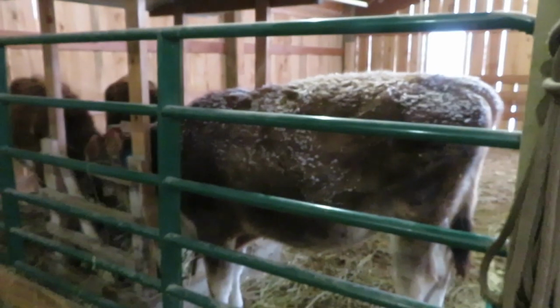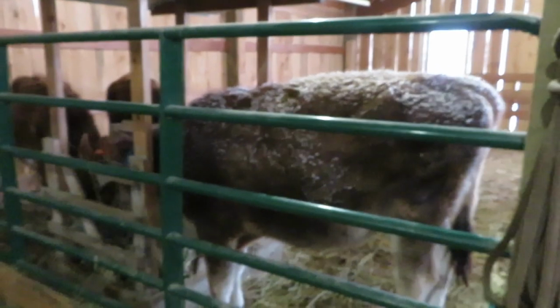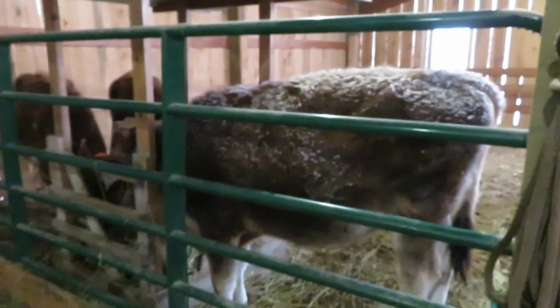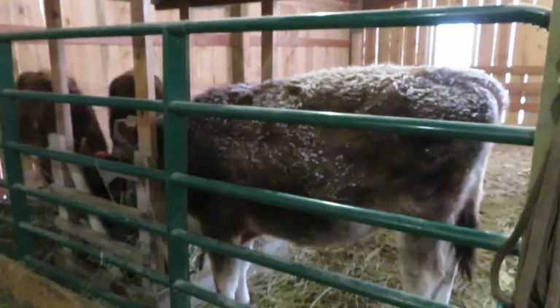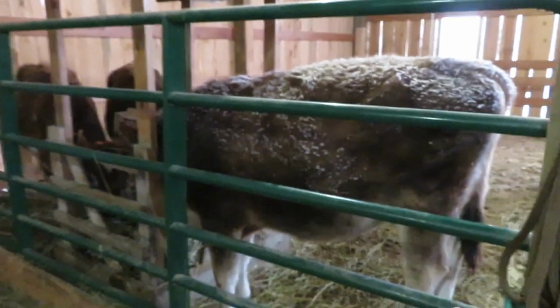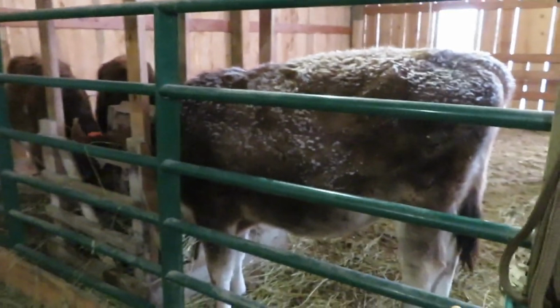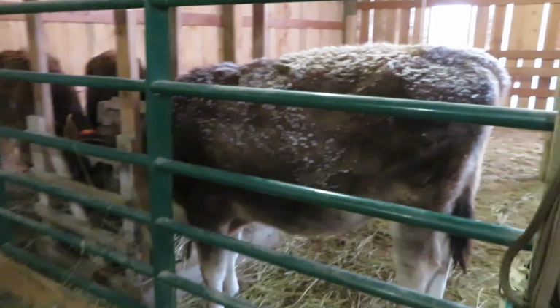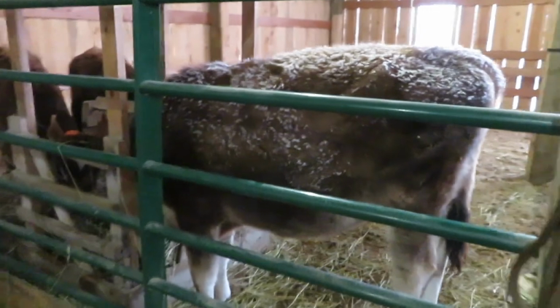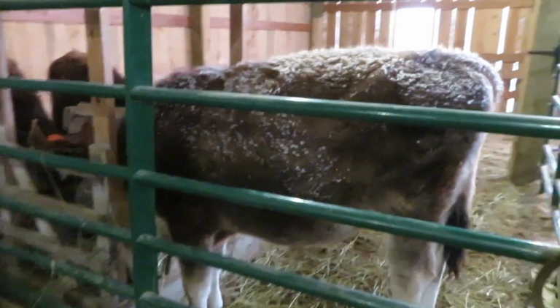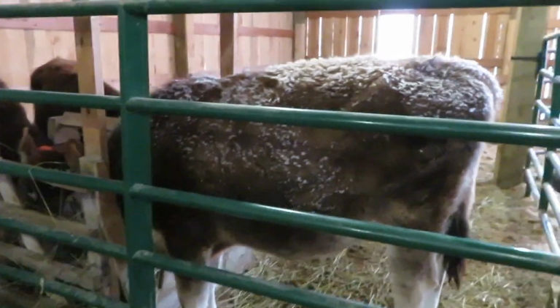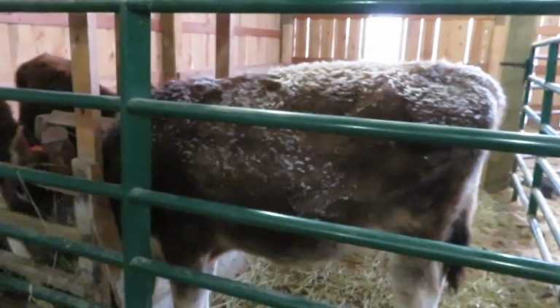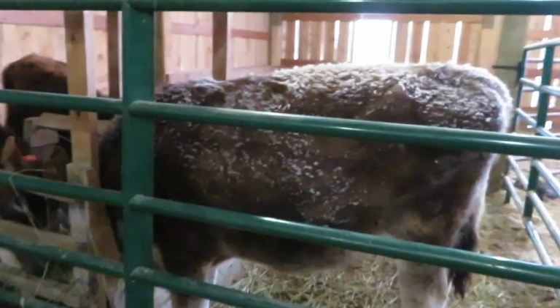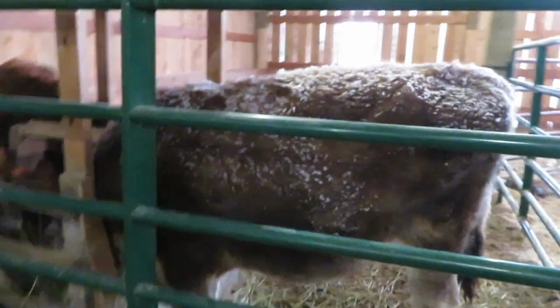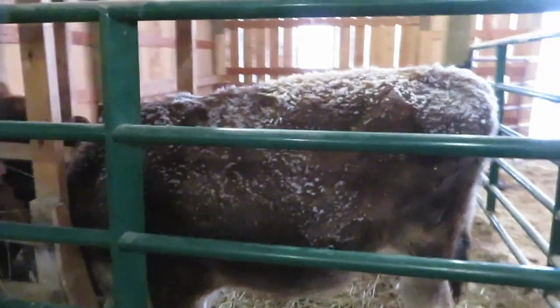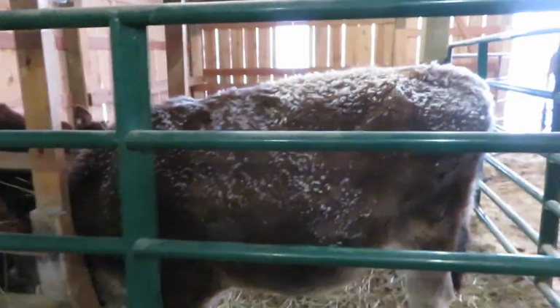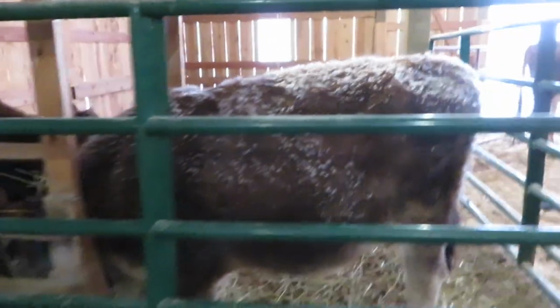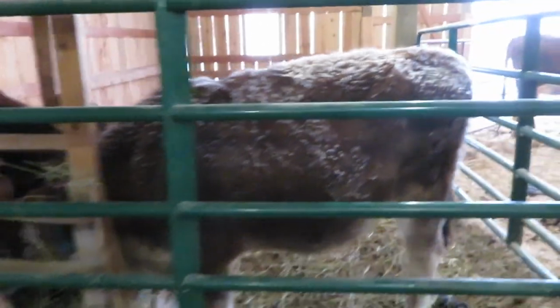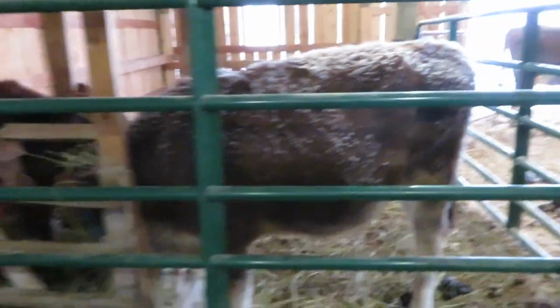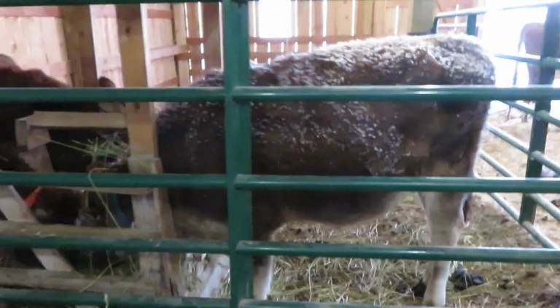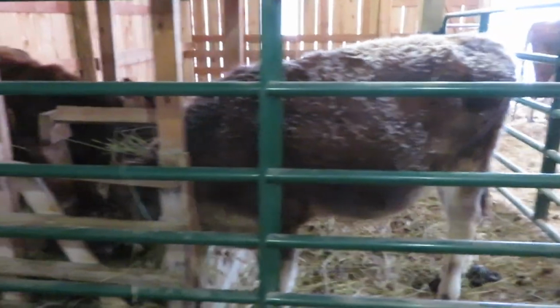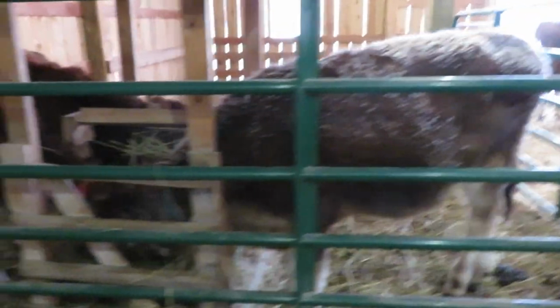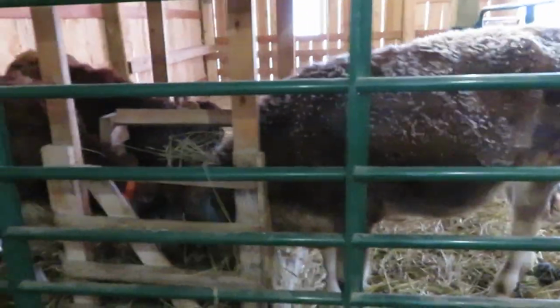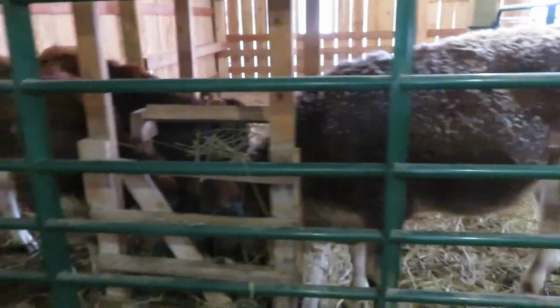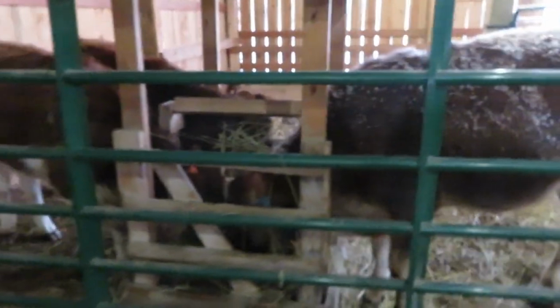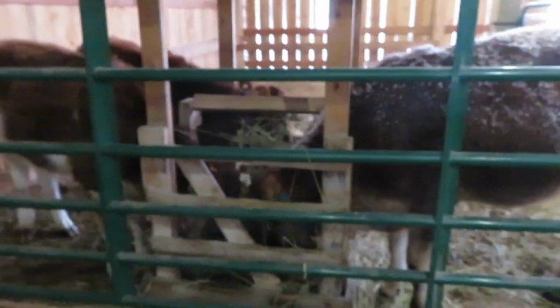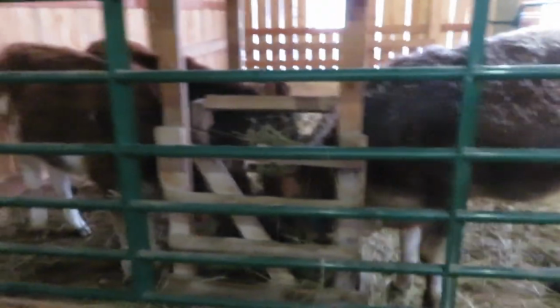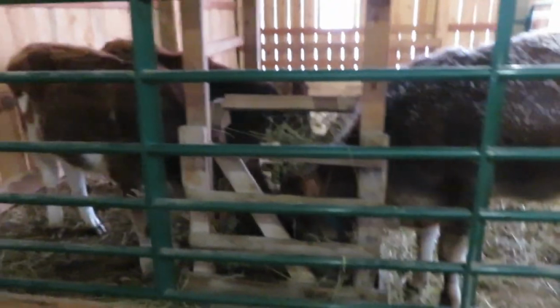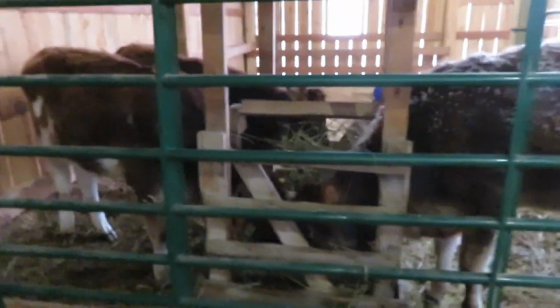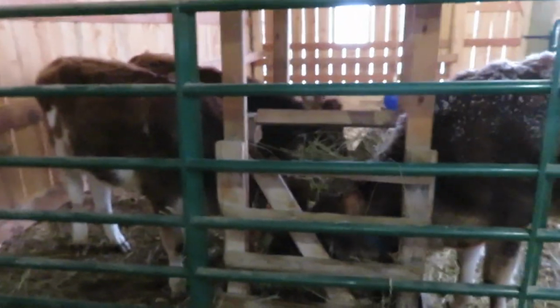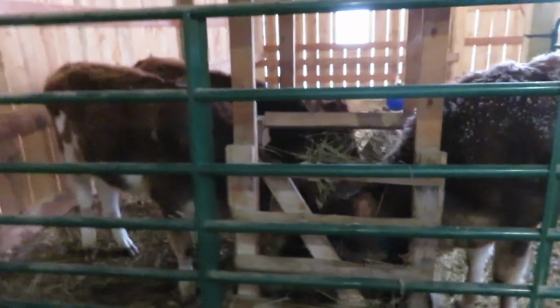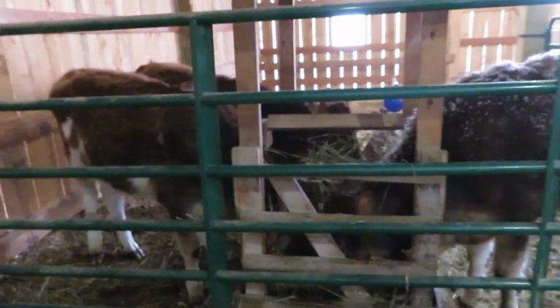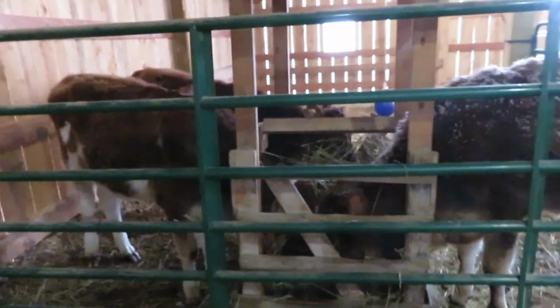You can see the calves have already been out in the field and they are doing really great.